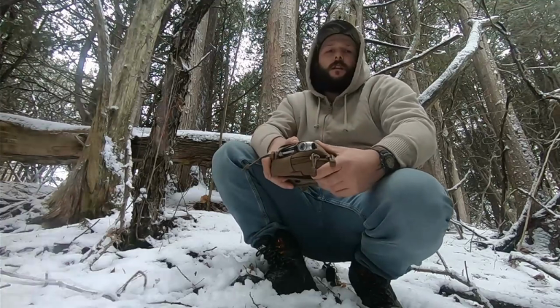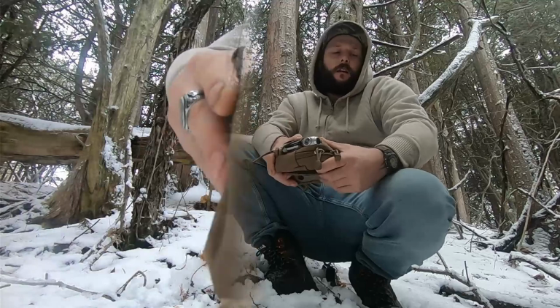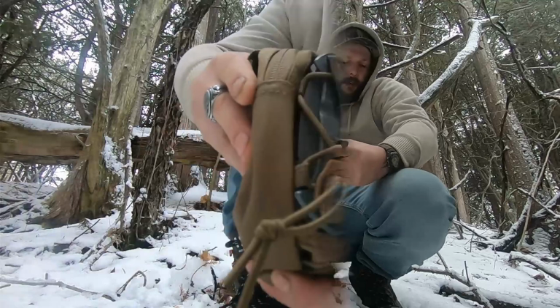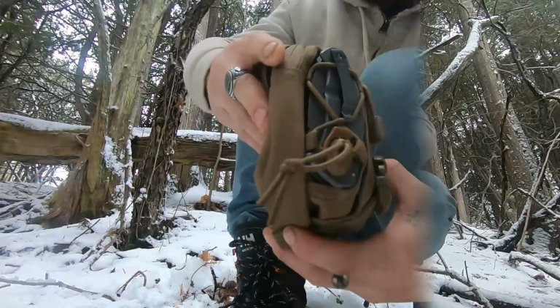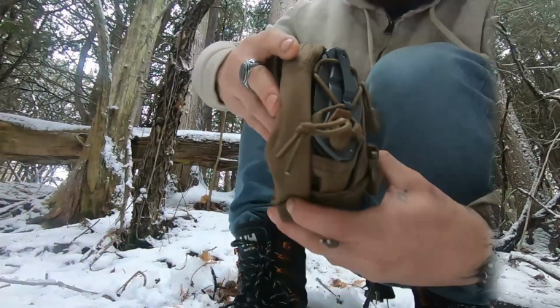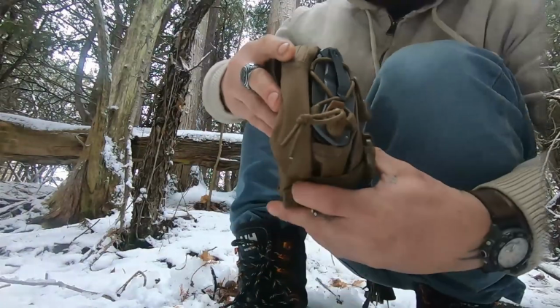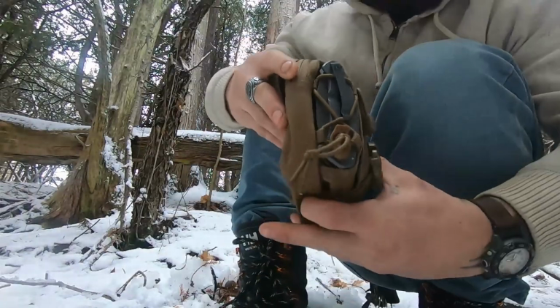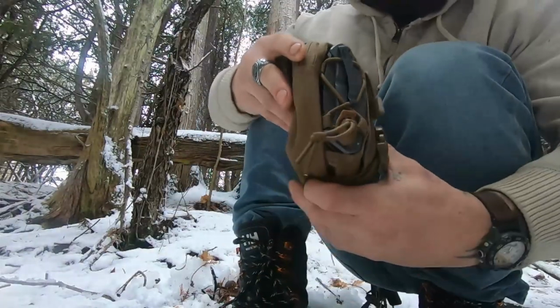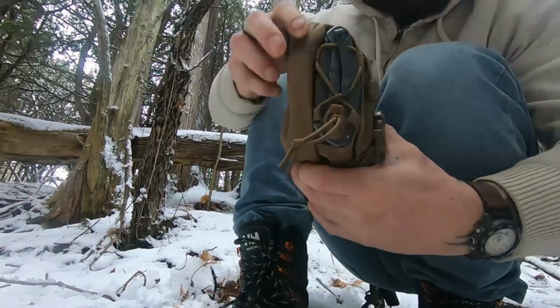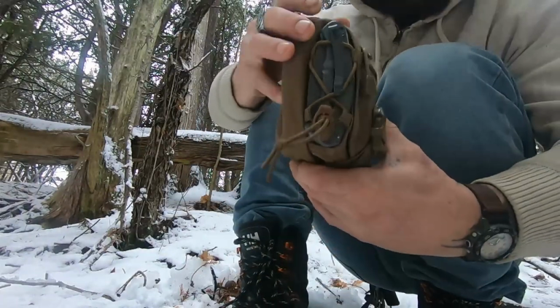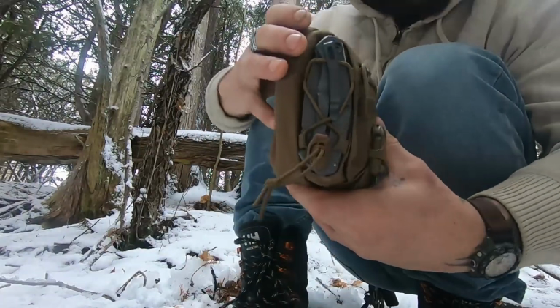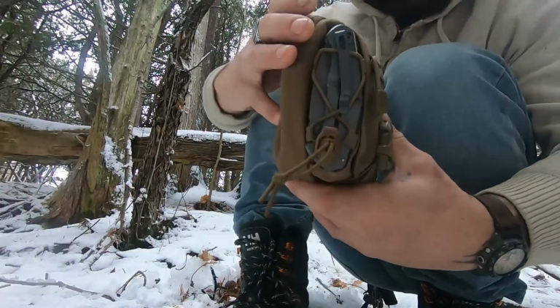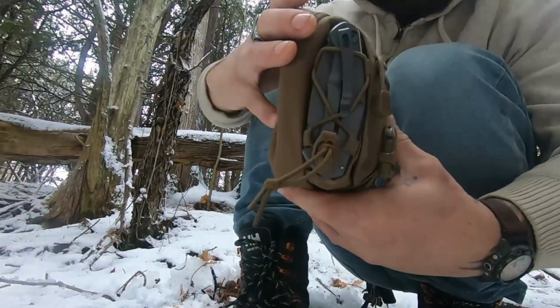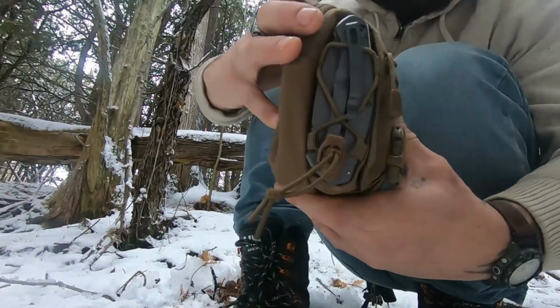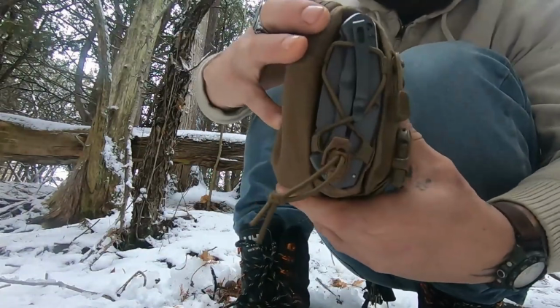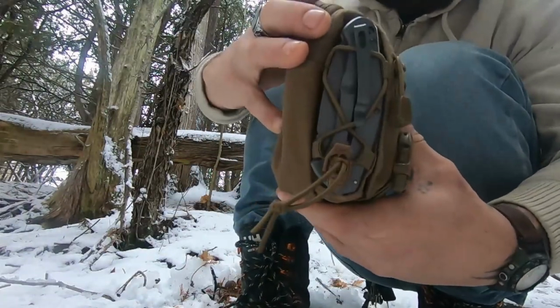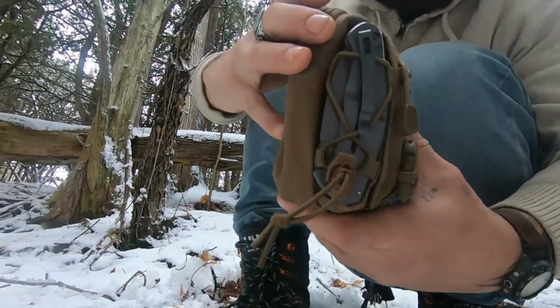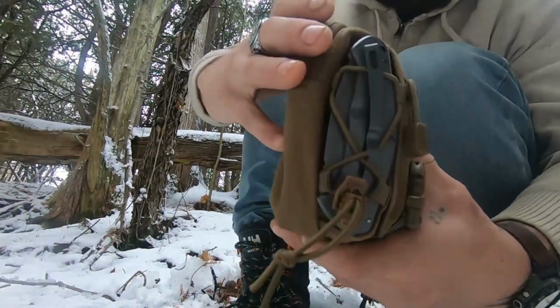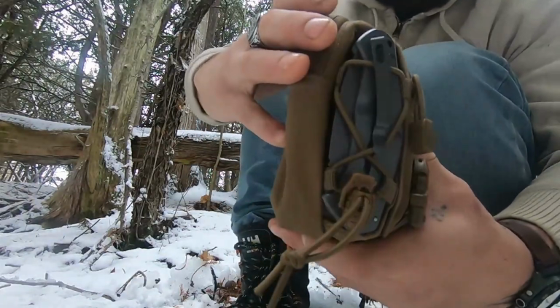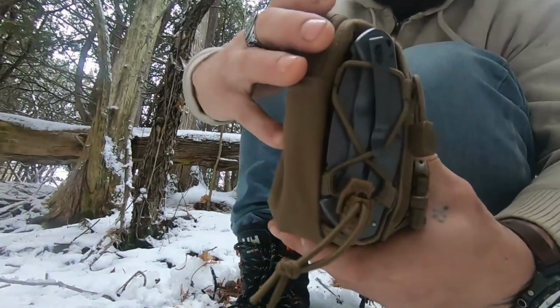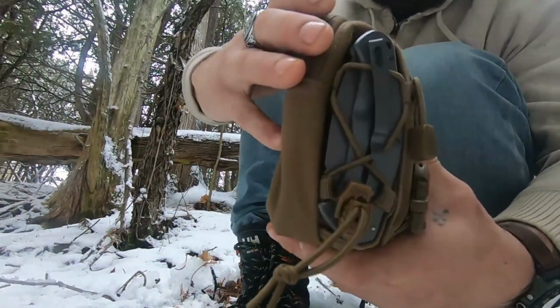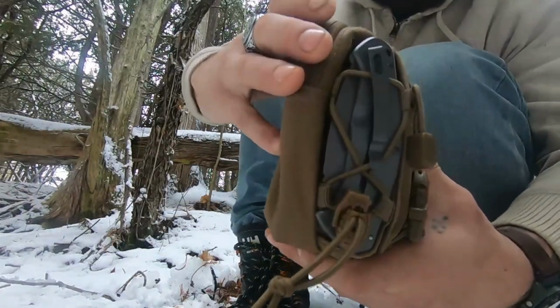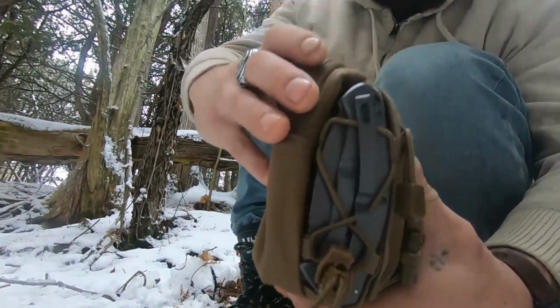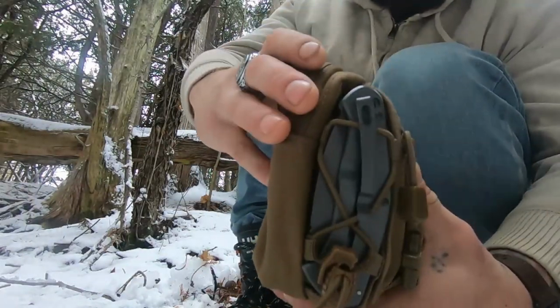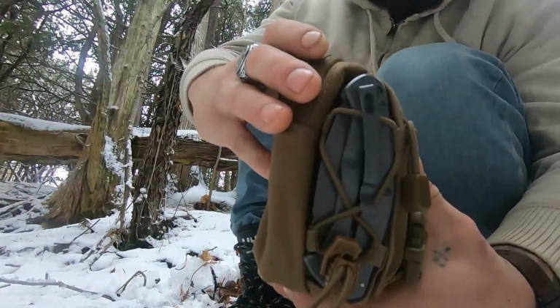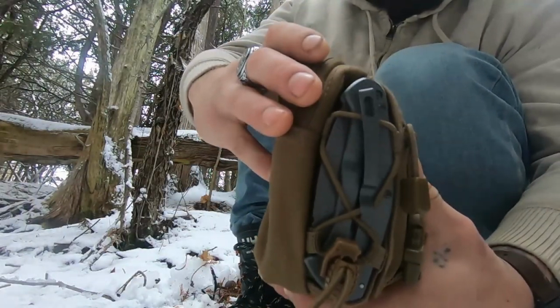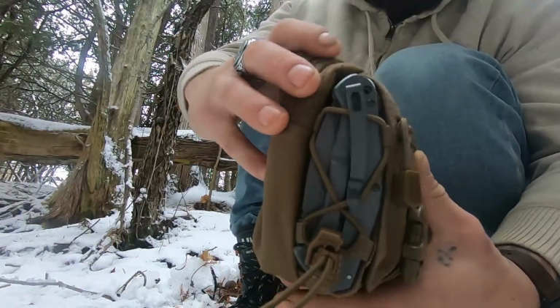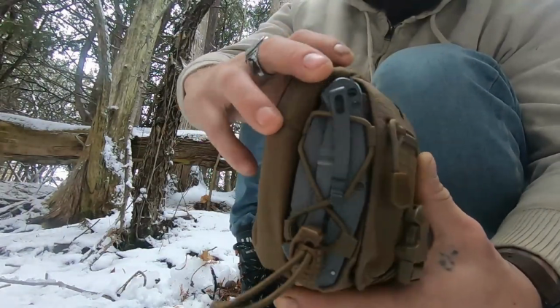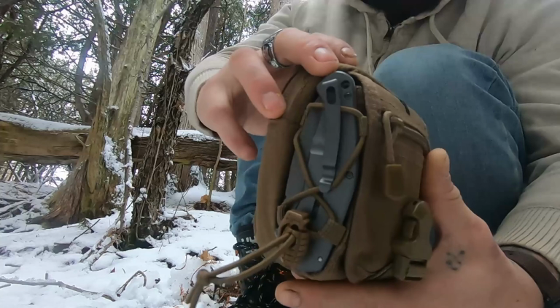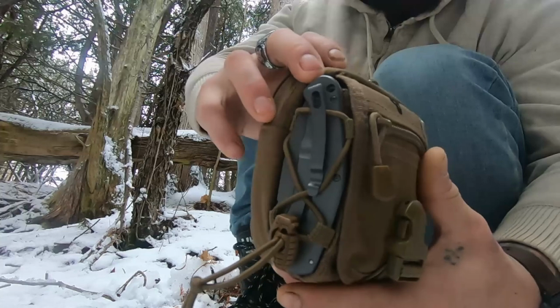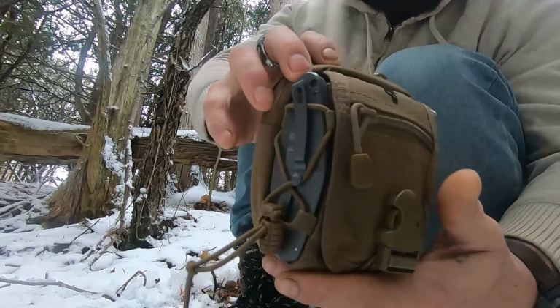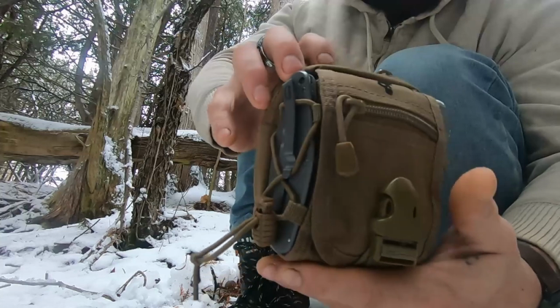Let me just give you a close-up look at what it looks like before we get to the stuff inside of it.